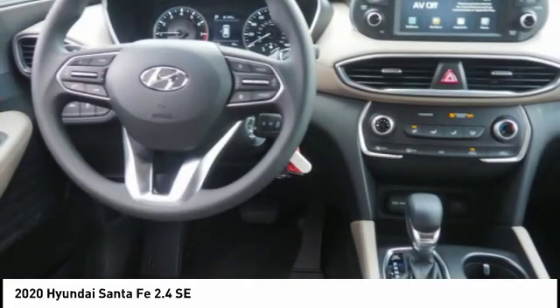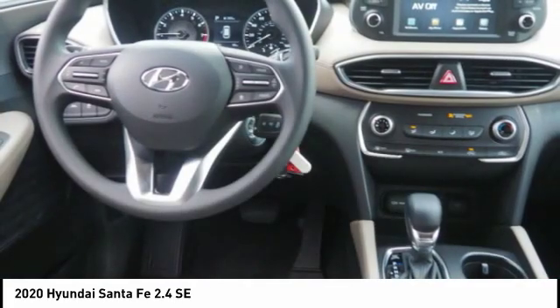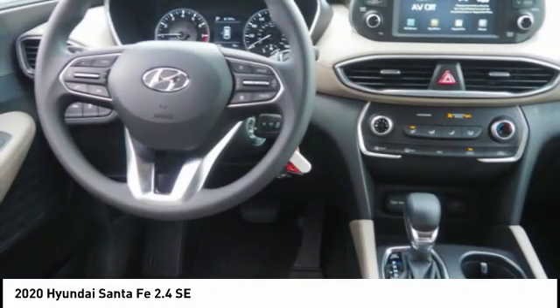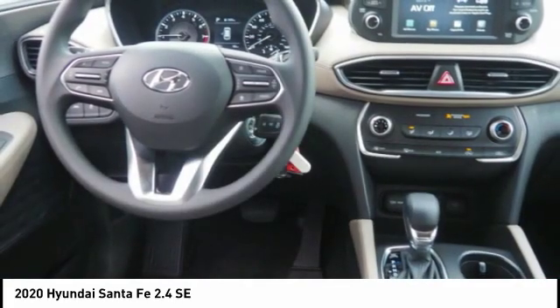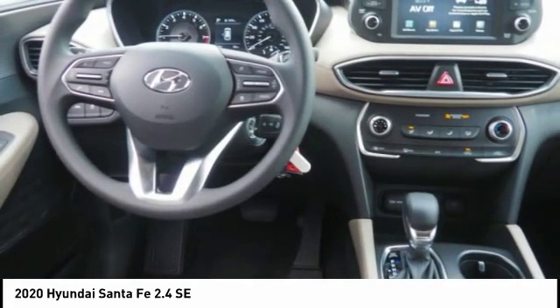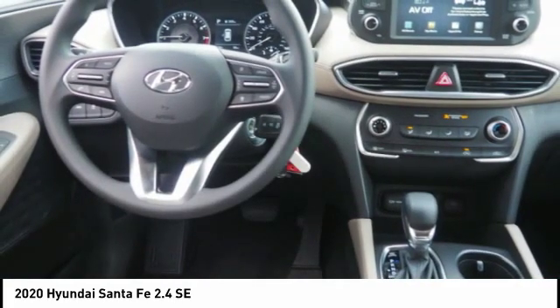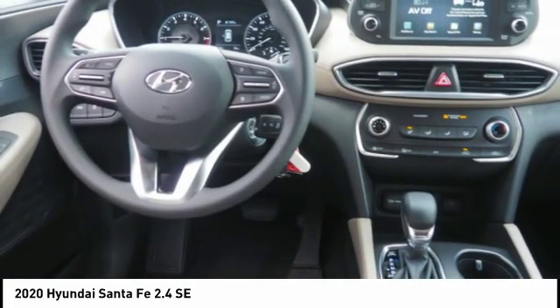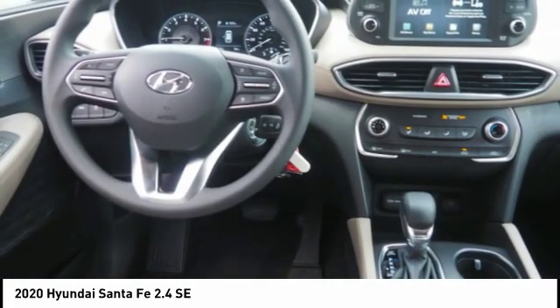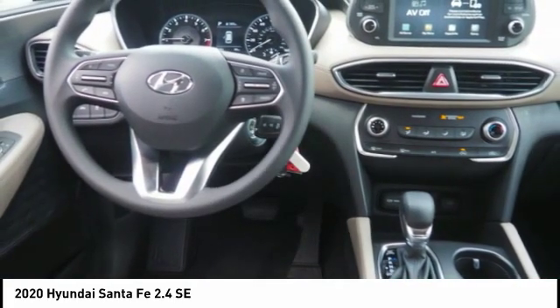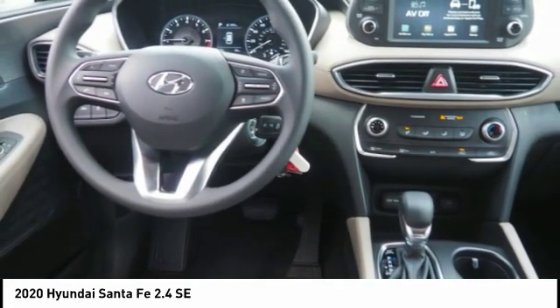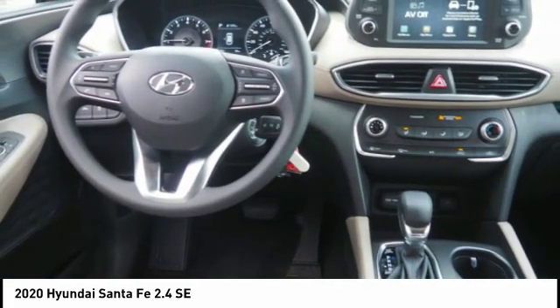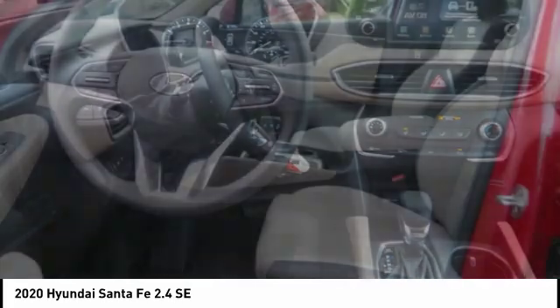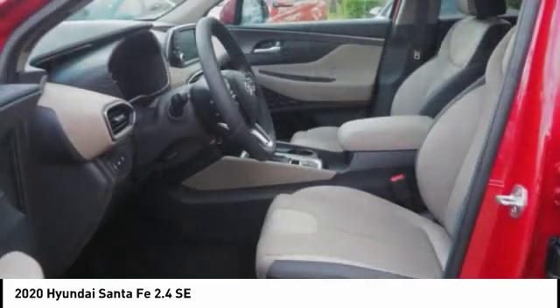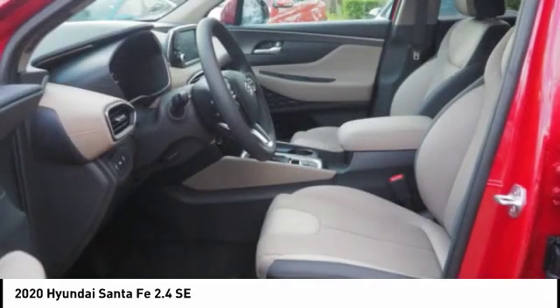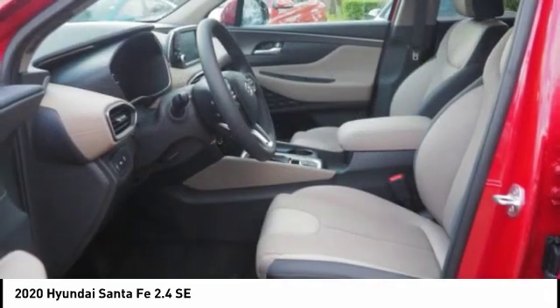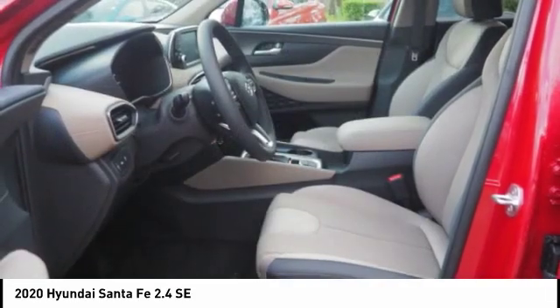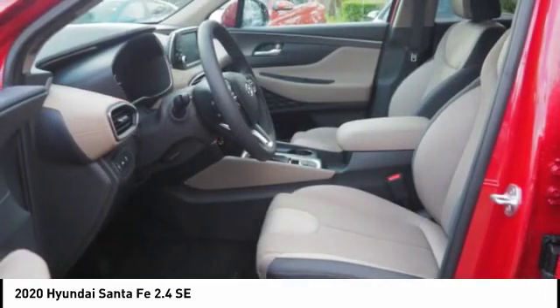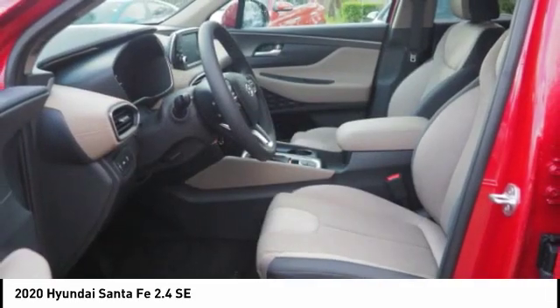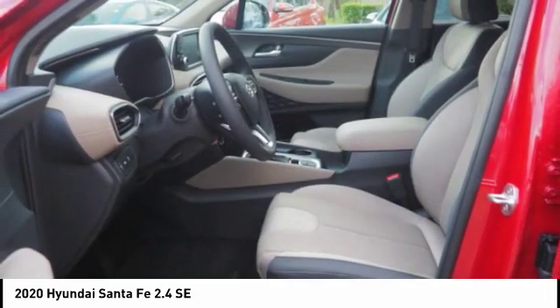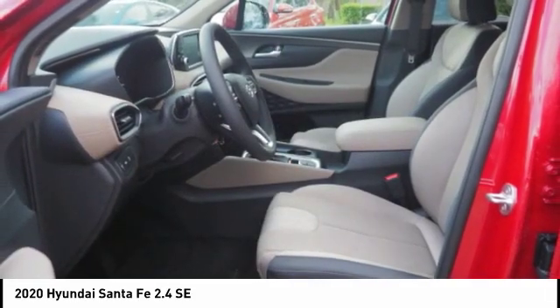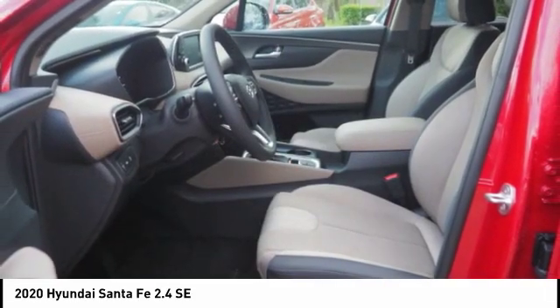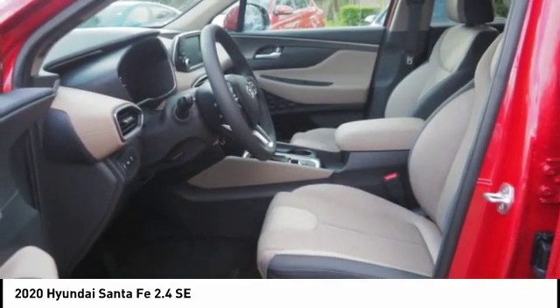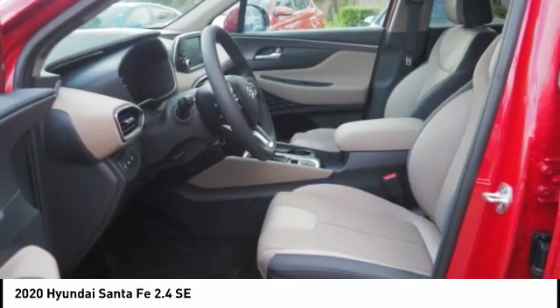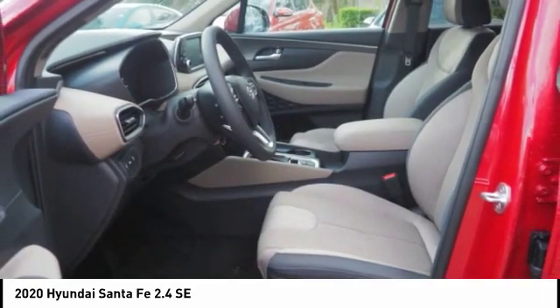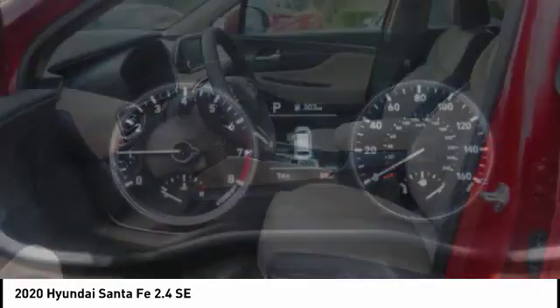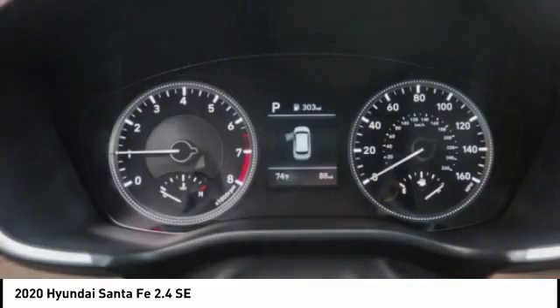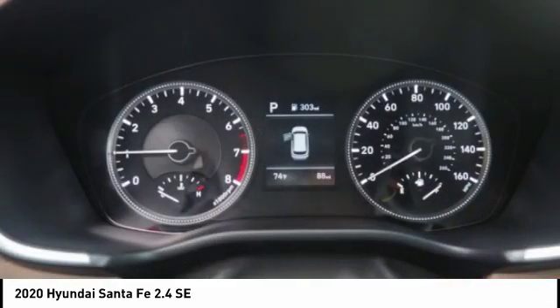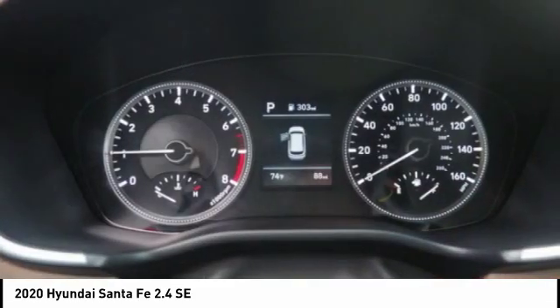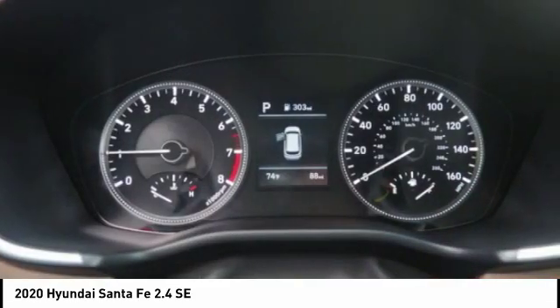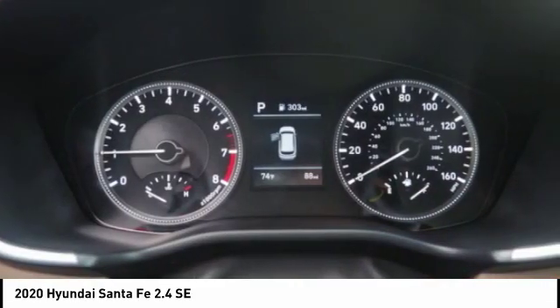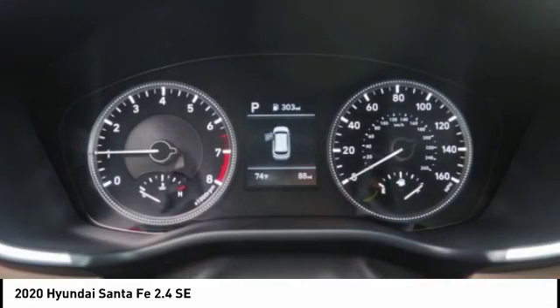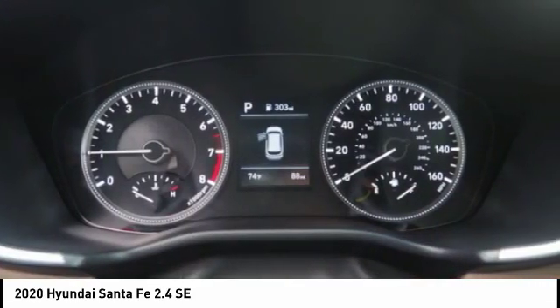Rear view camera, Bluetooth, adaptive cruise control, trip computer. This beauty is sure to make you the talk of the neighborhood.